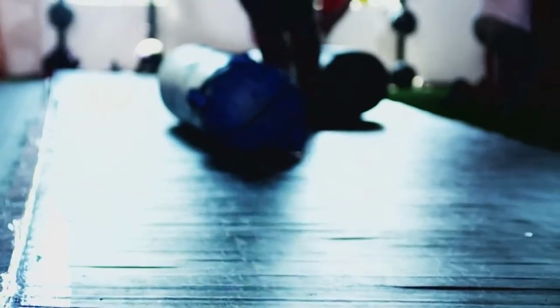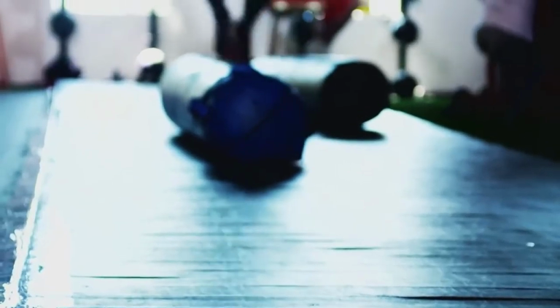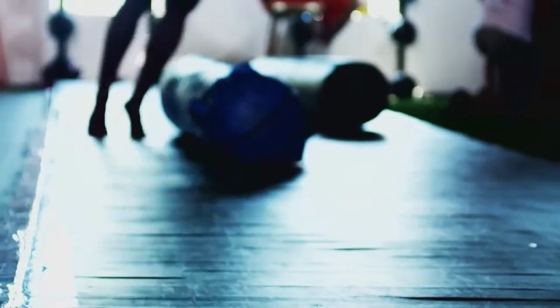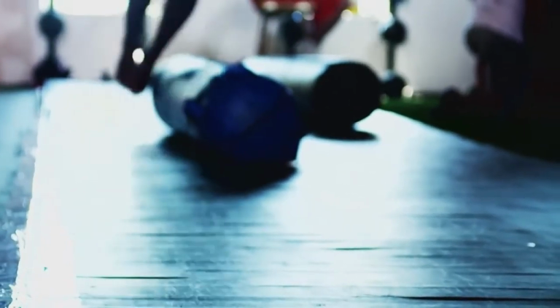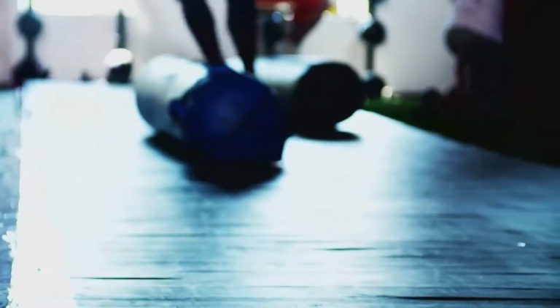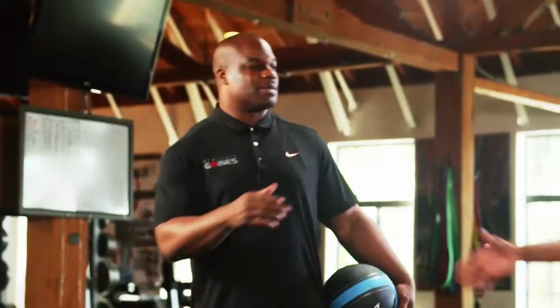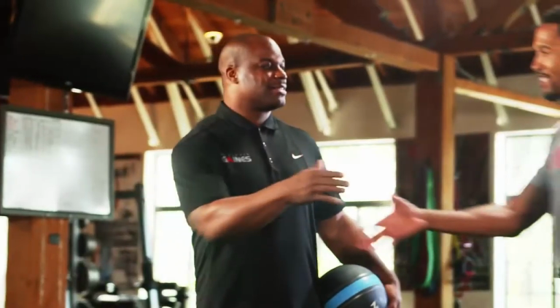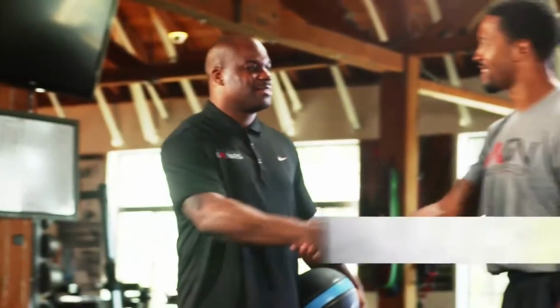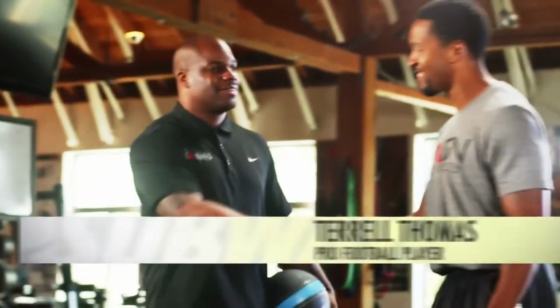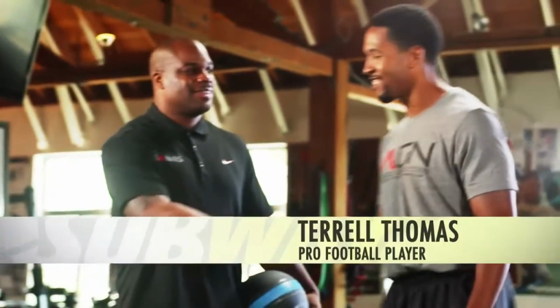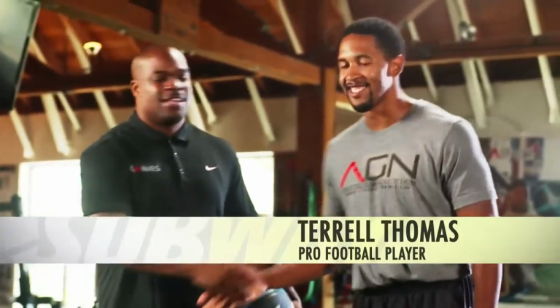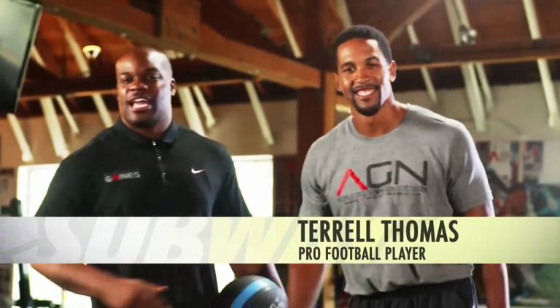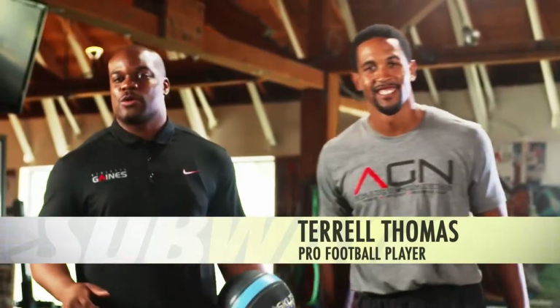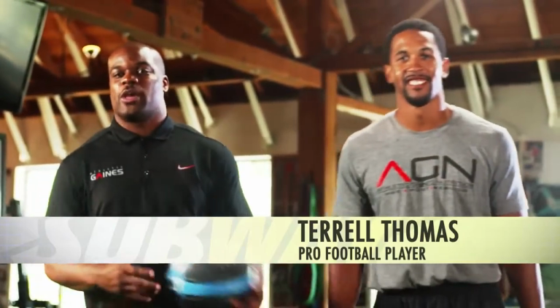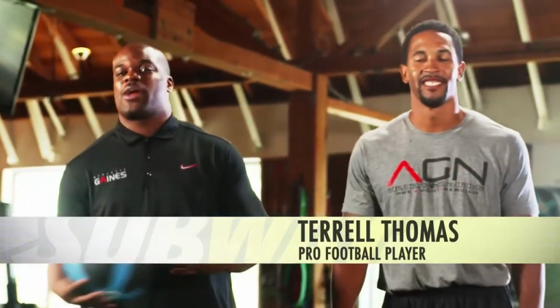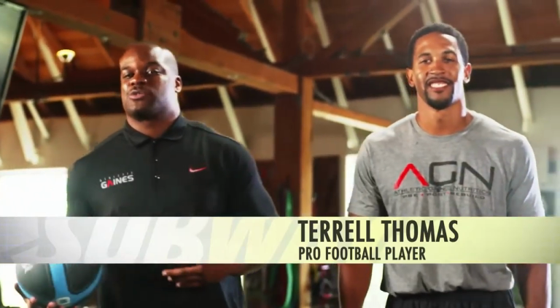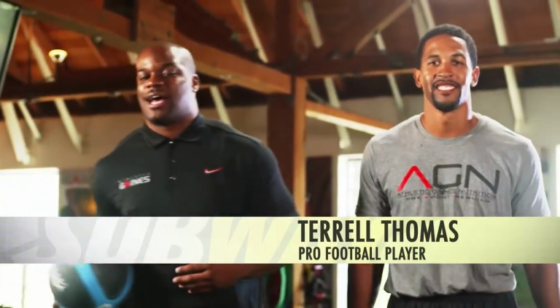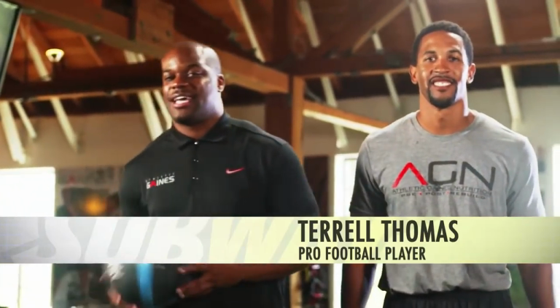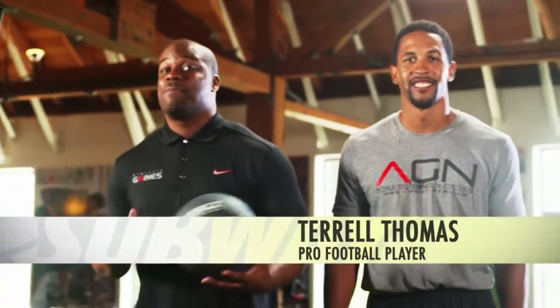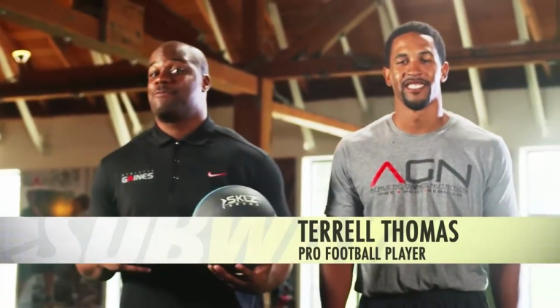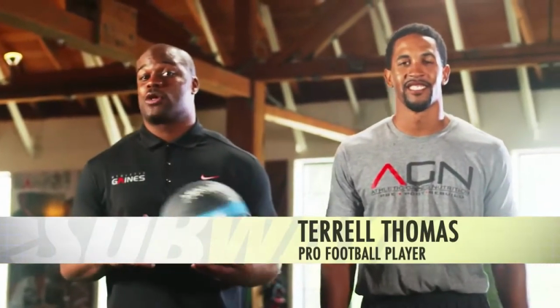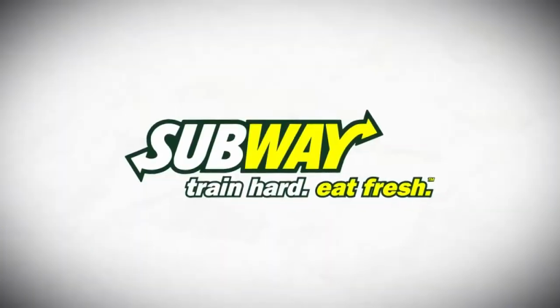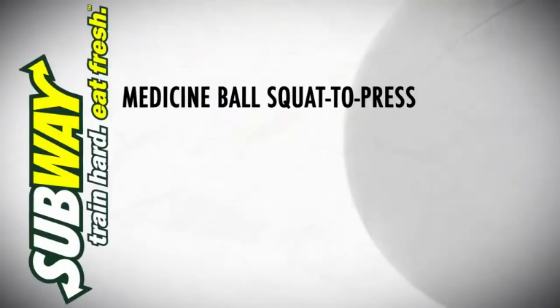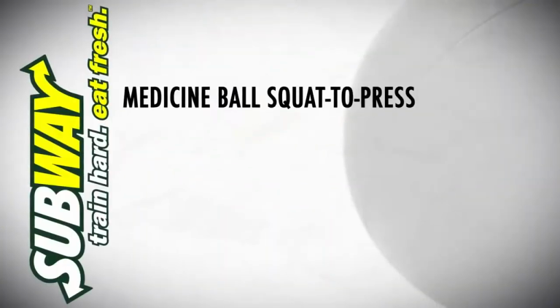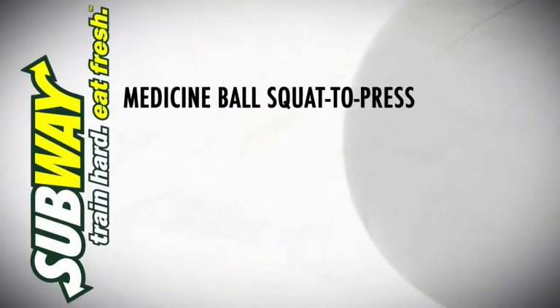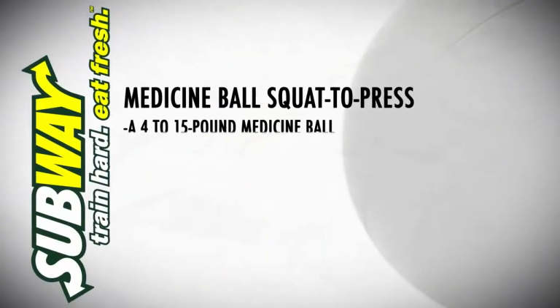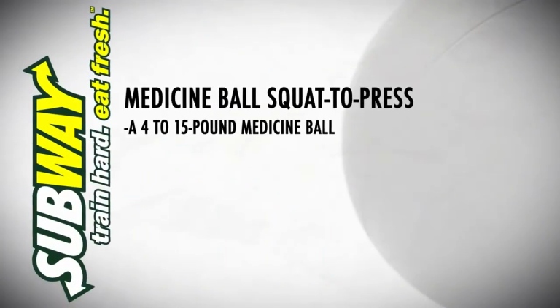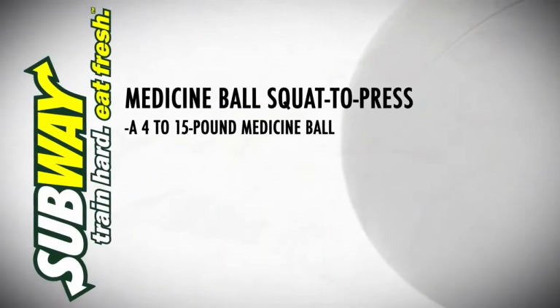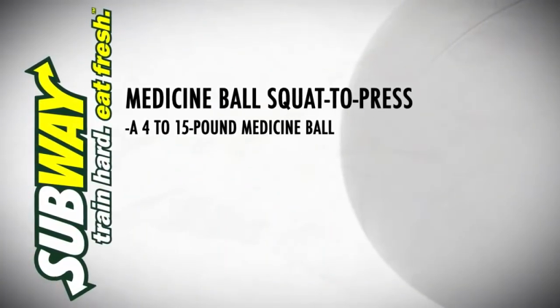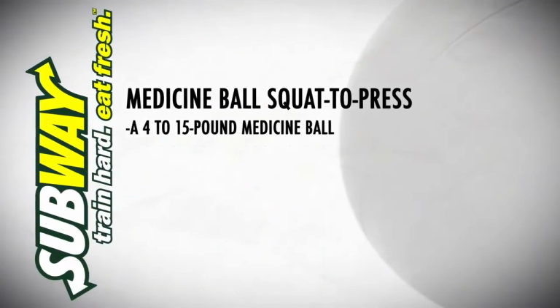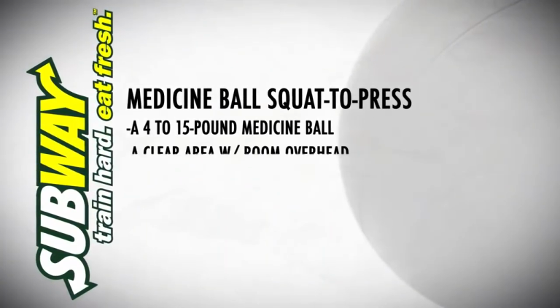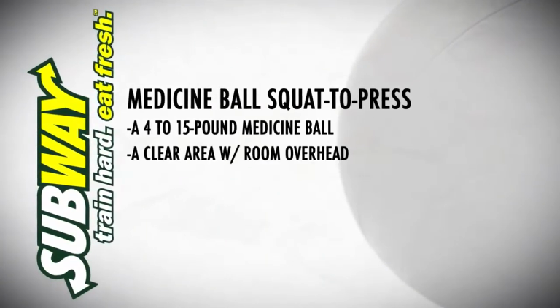I'm here with Terrell Thomas. Today we're going to do a great exercise — a med ball squat to press, which is awesome for total body work.